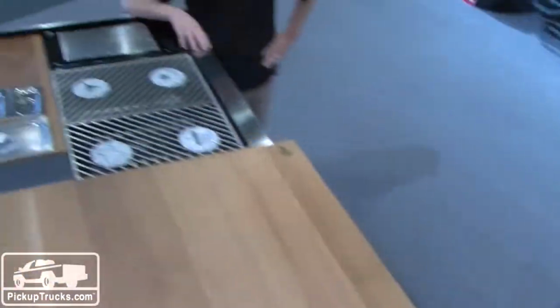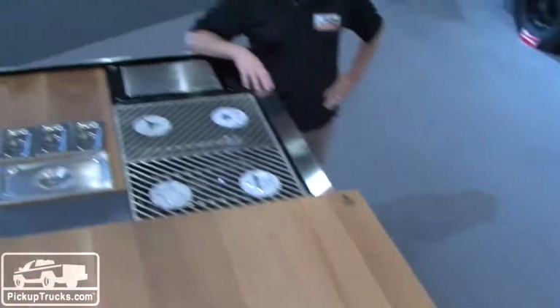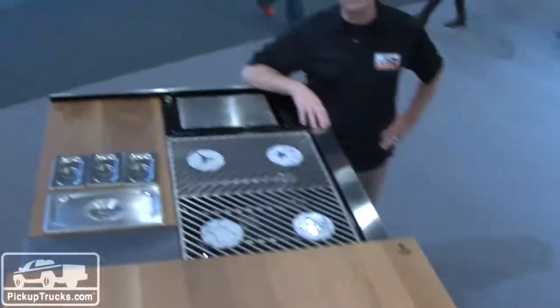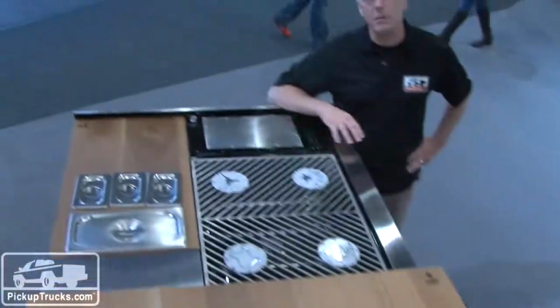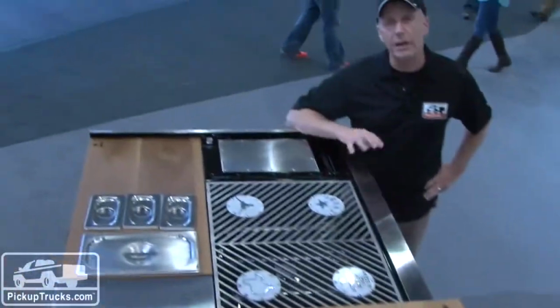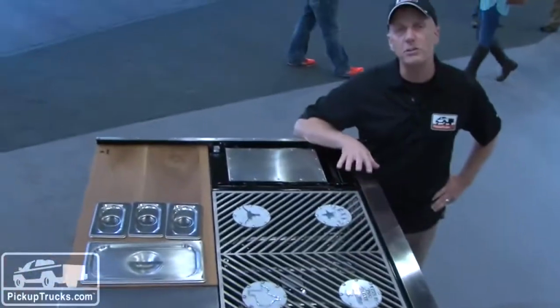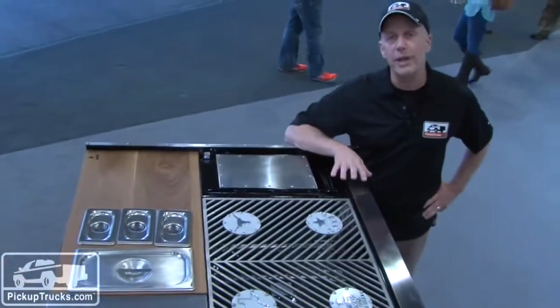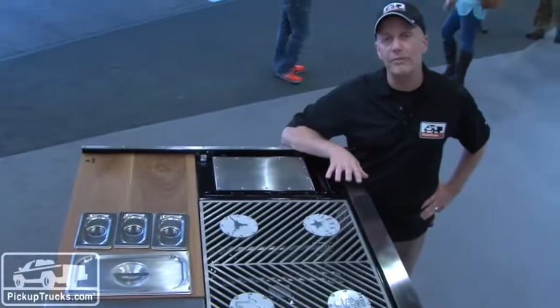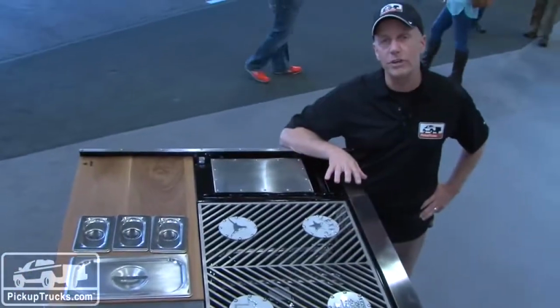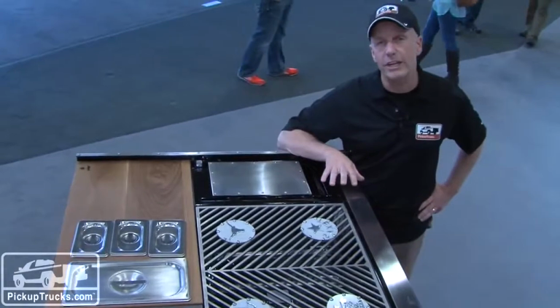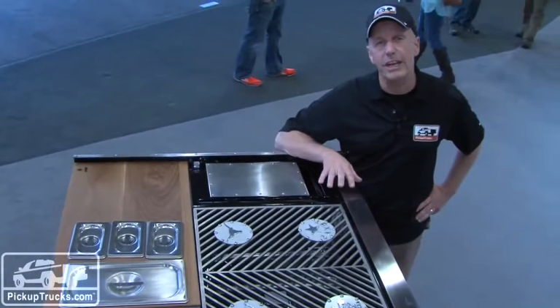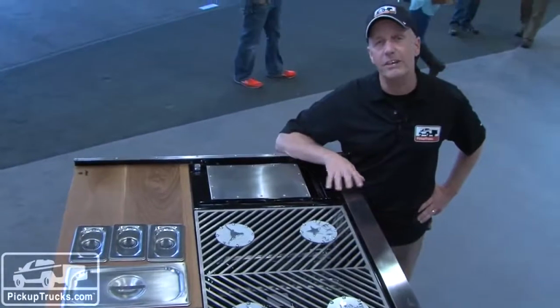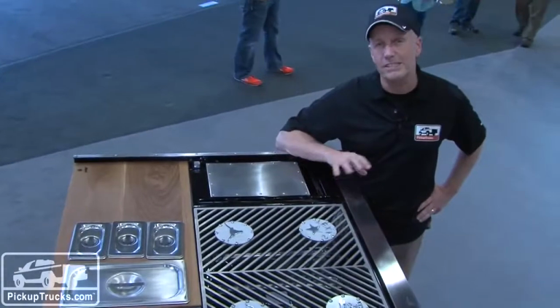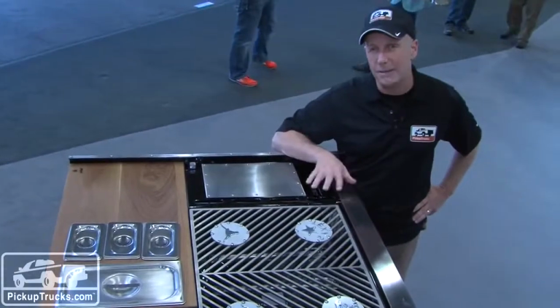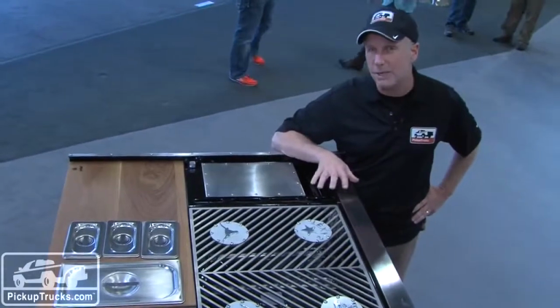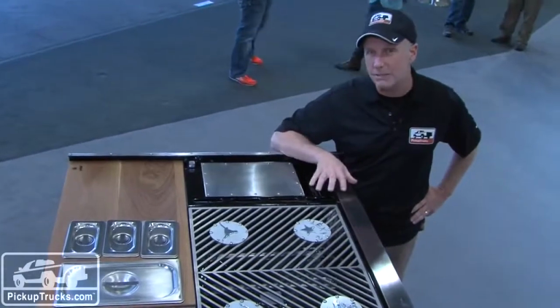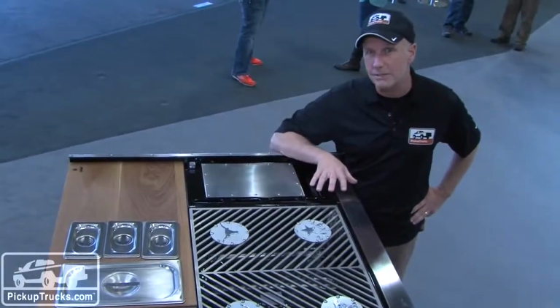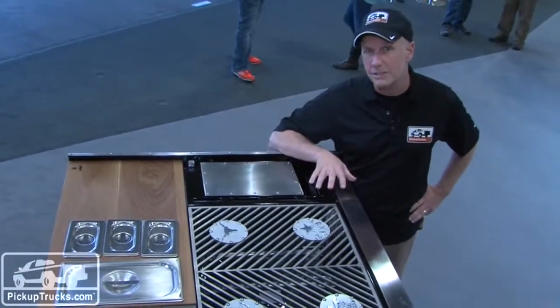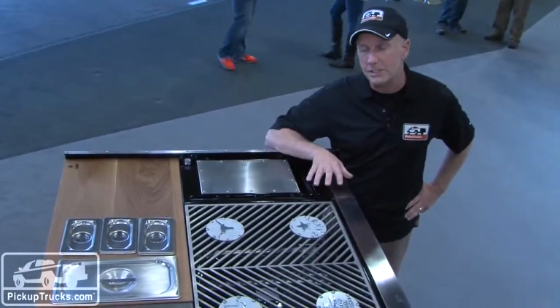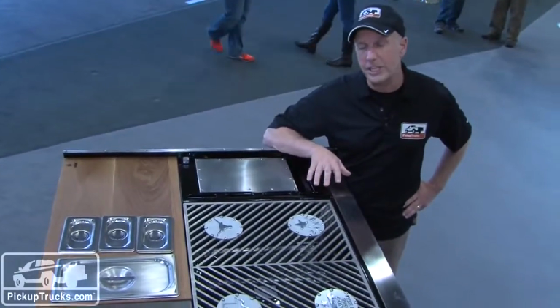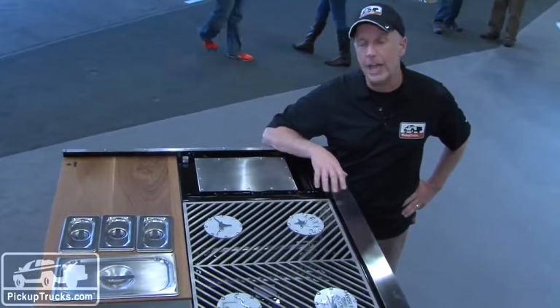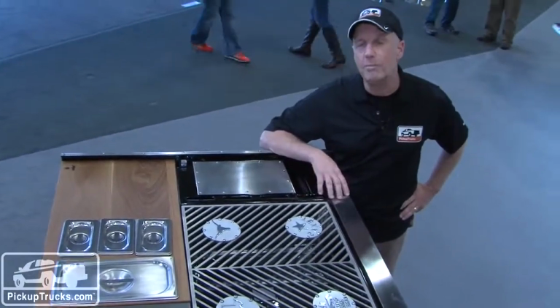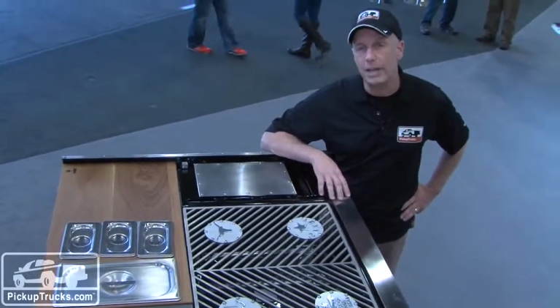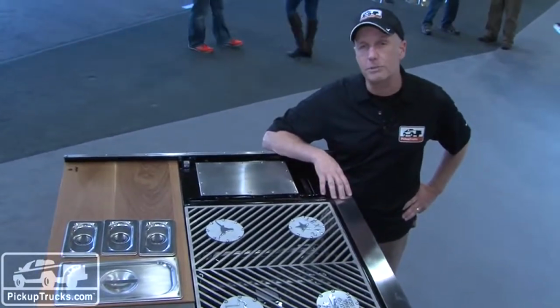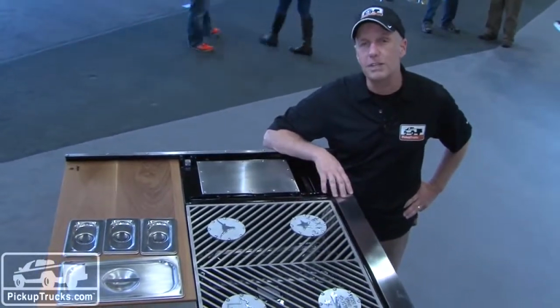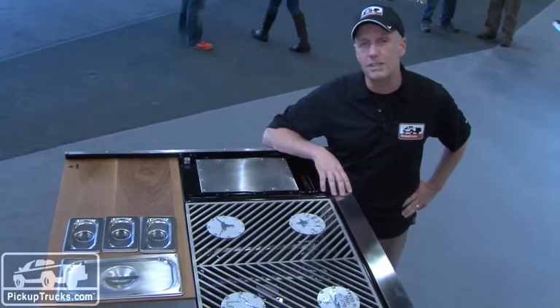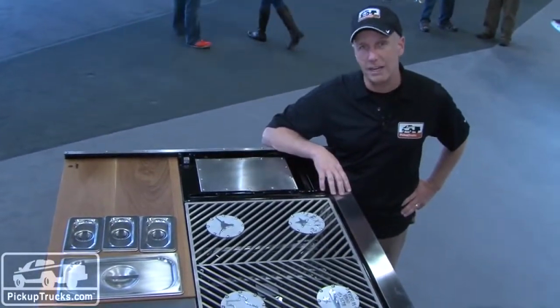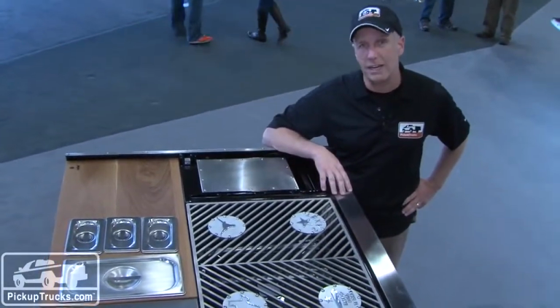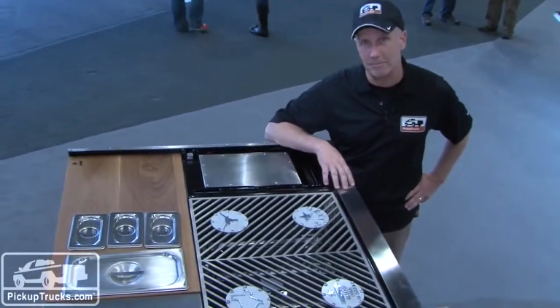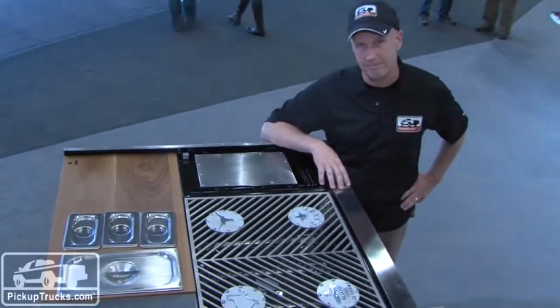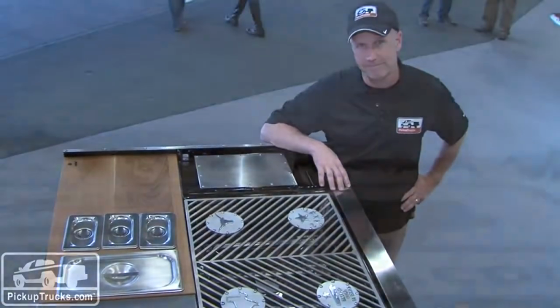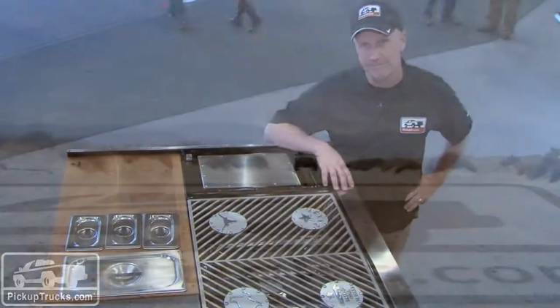To see what else we have cooking here at SEMA, check out PickupTrucks.com.